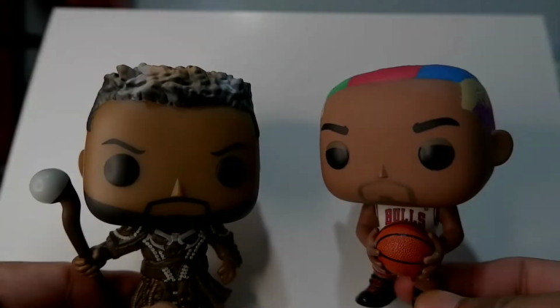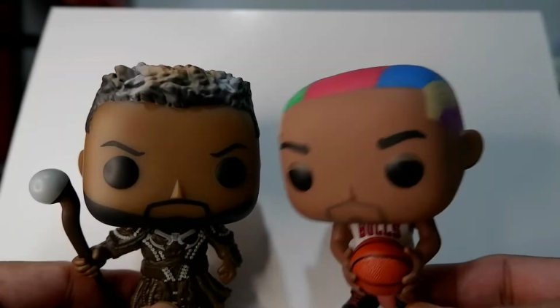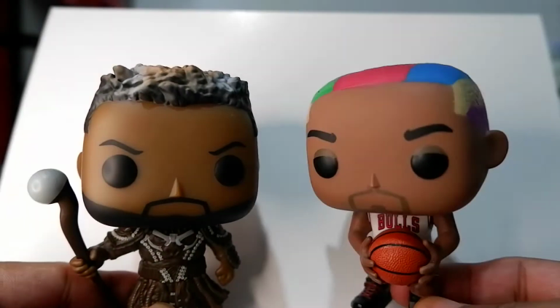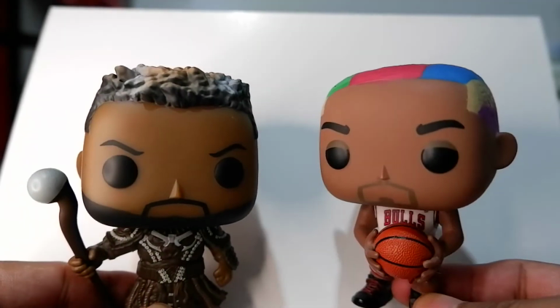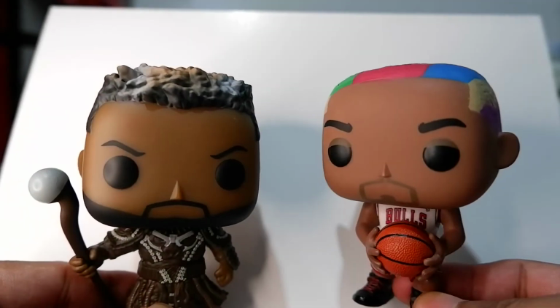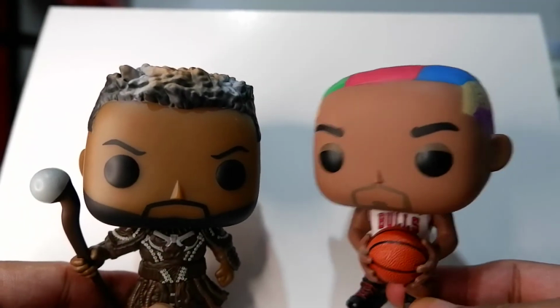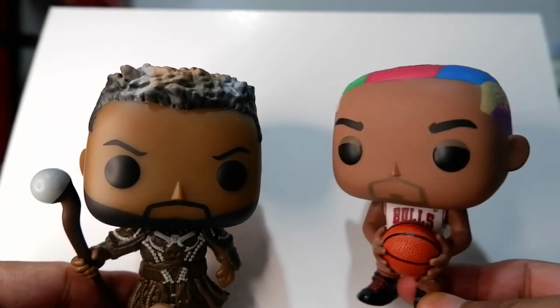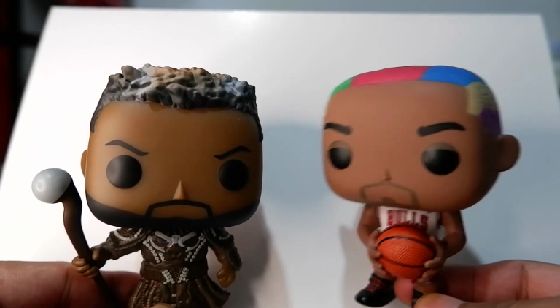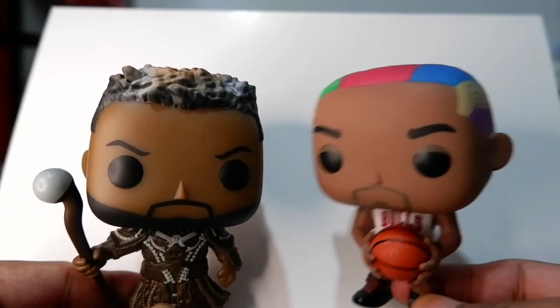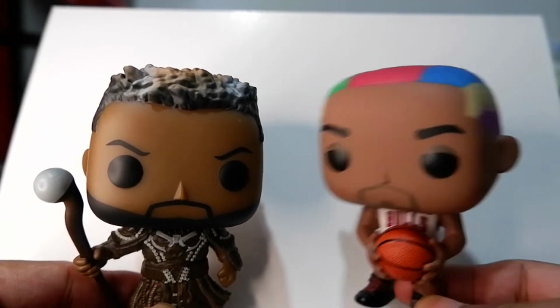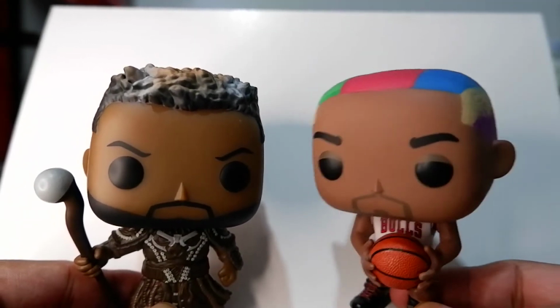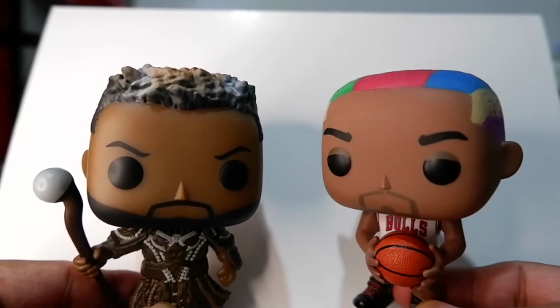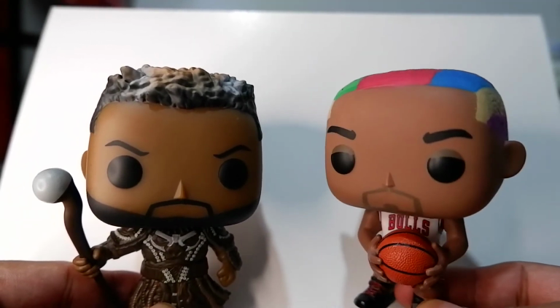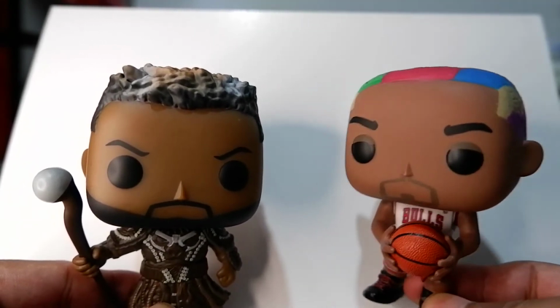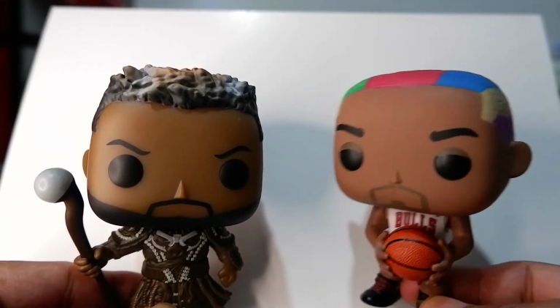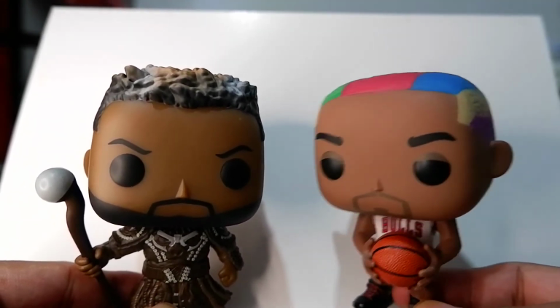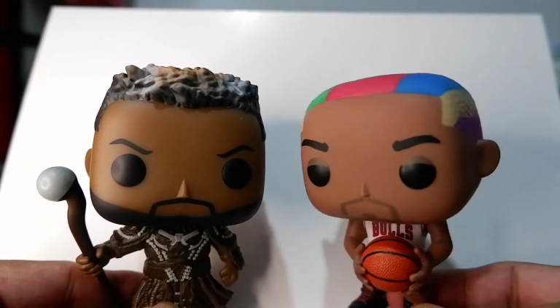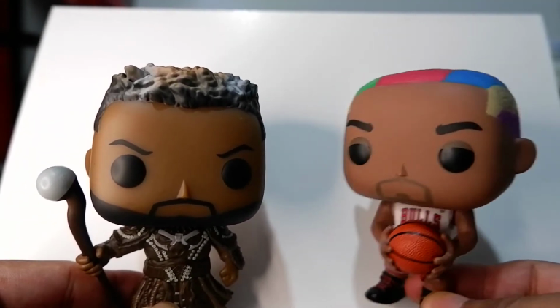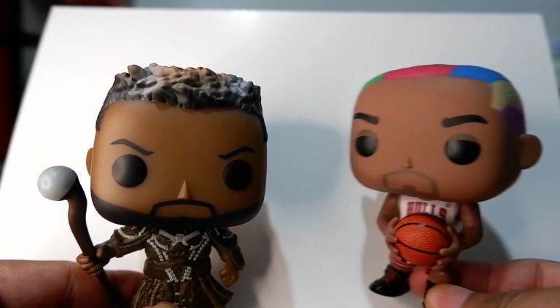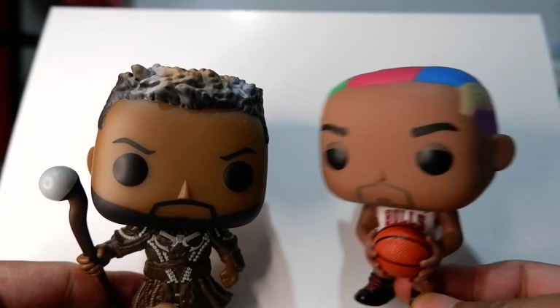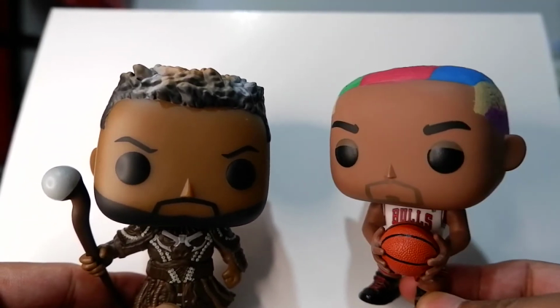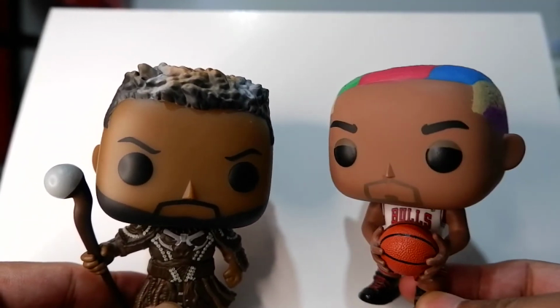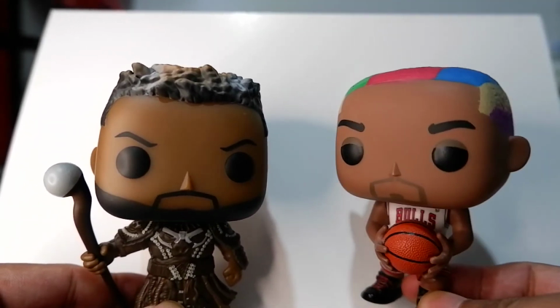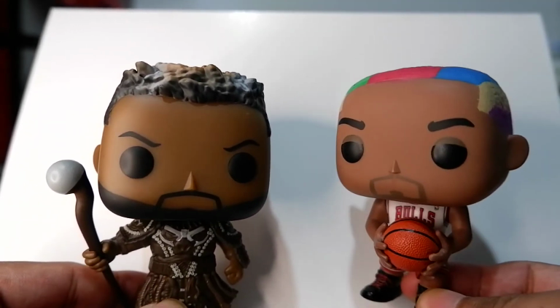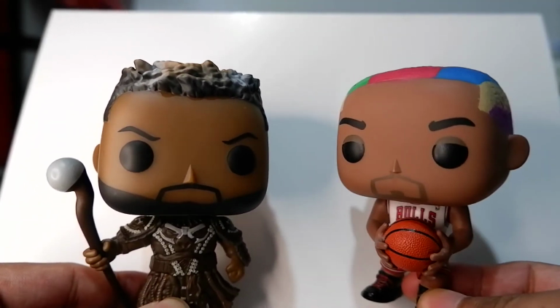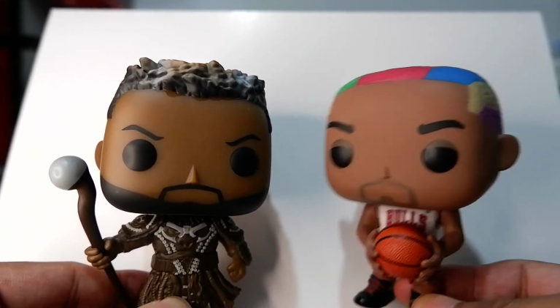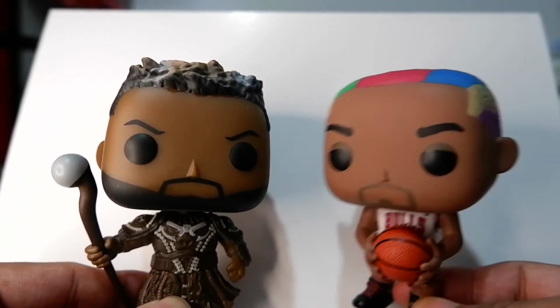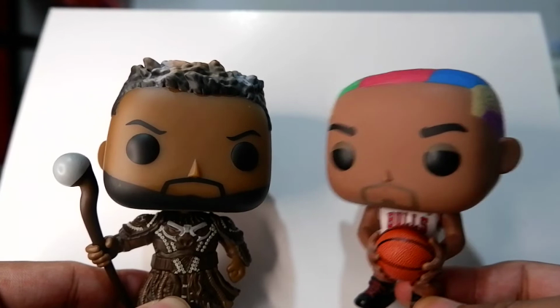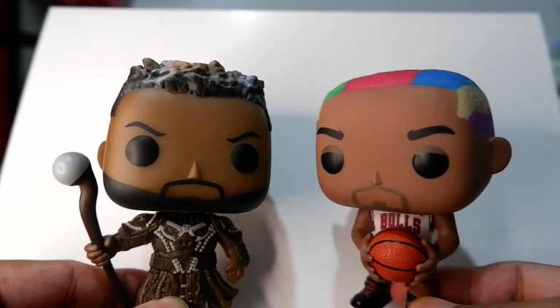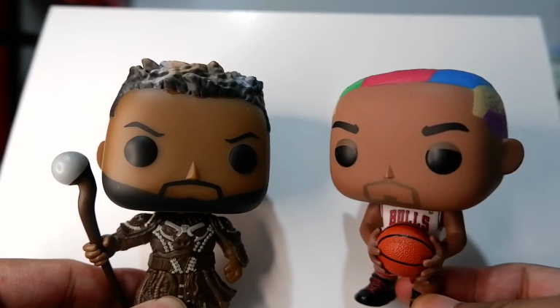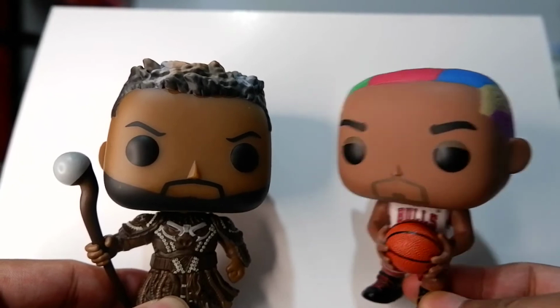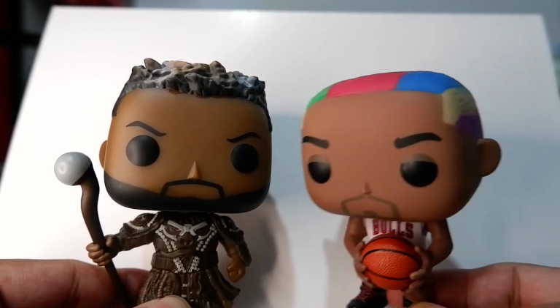Hey, I like your hairstyle. Perhaps we could be teammates. You should play center.